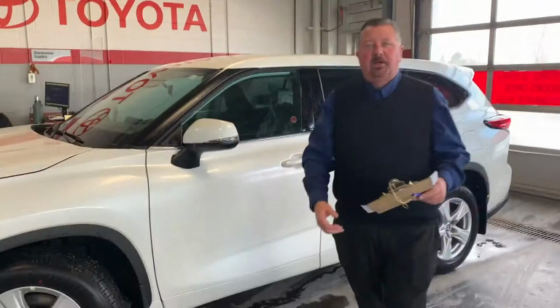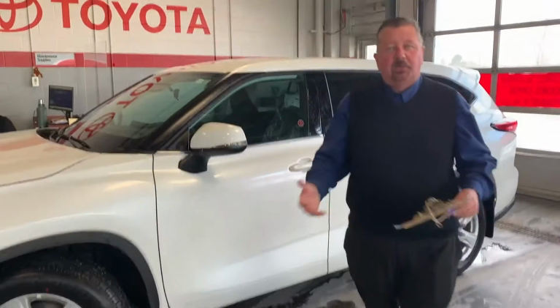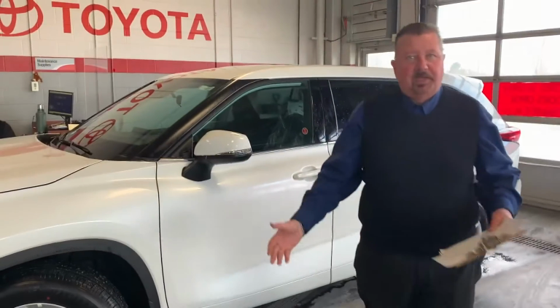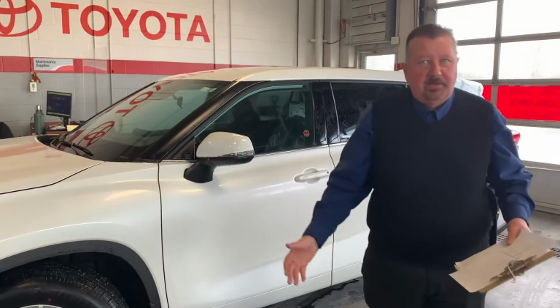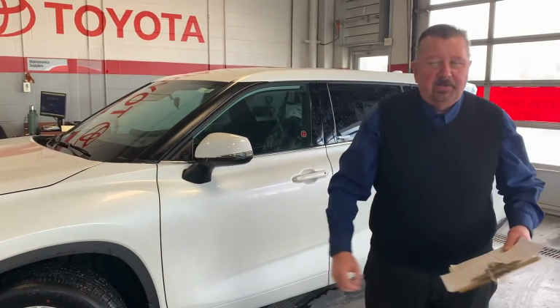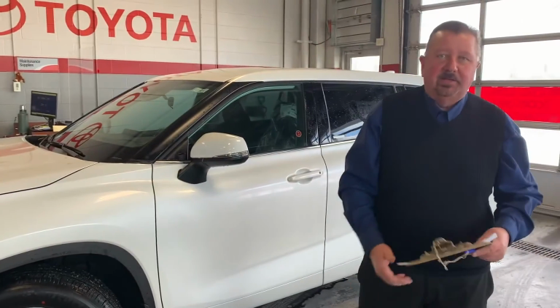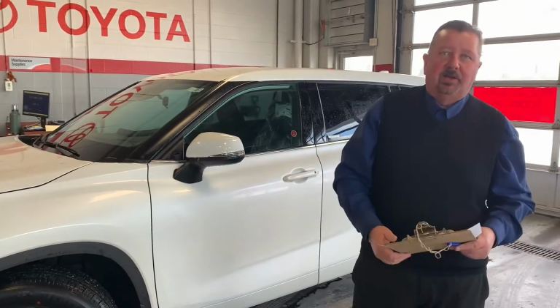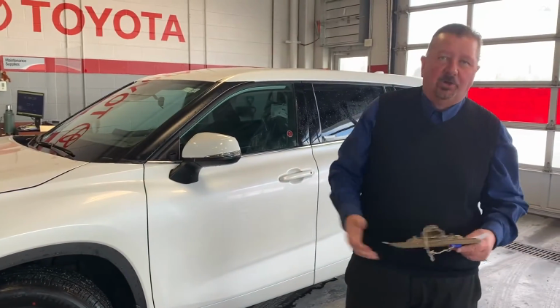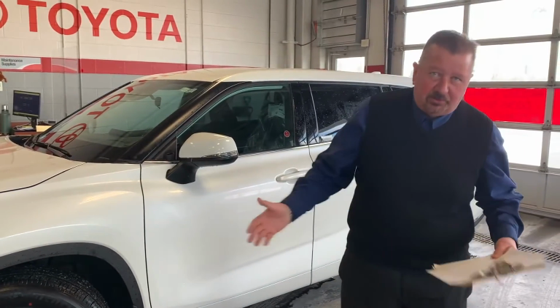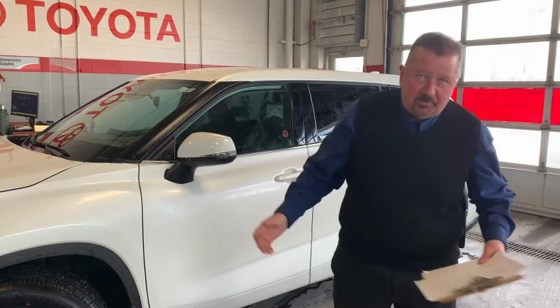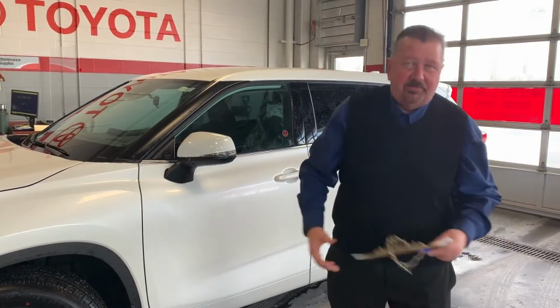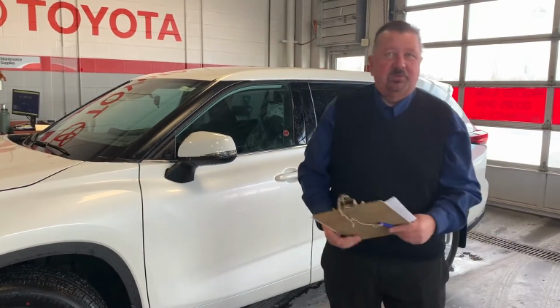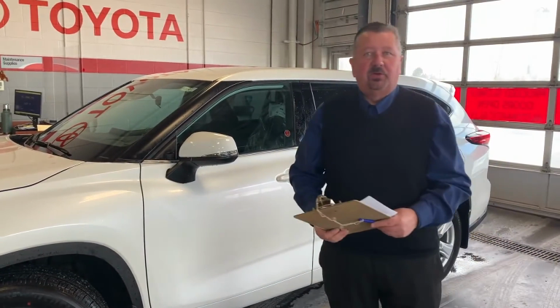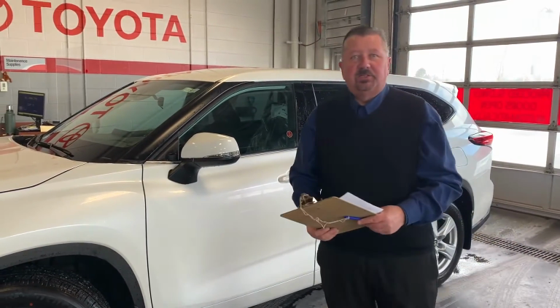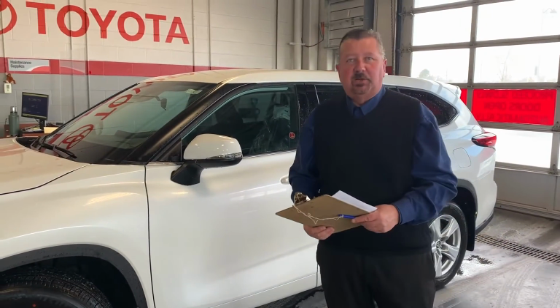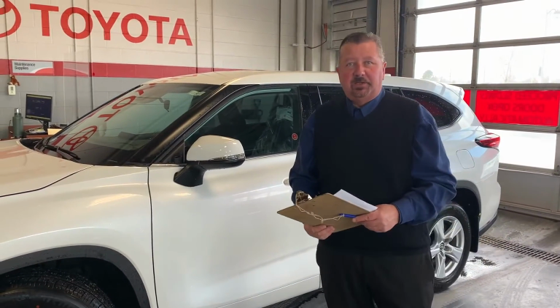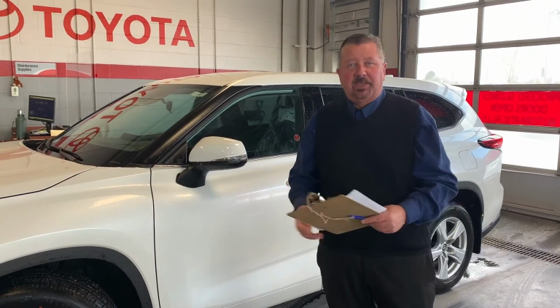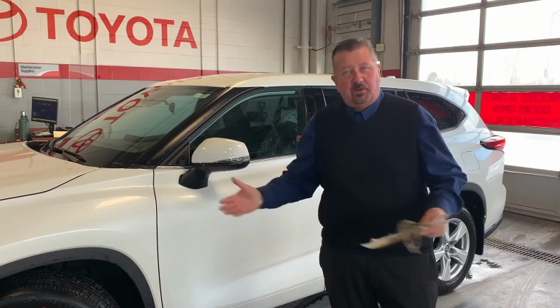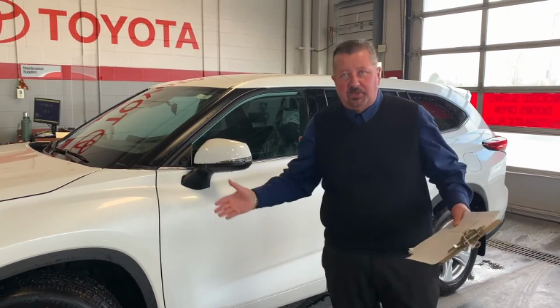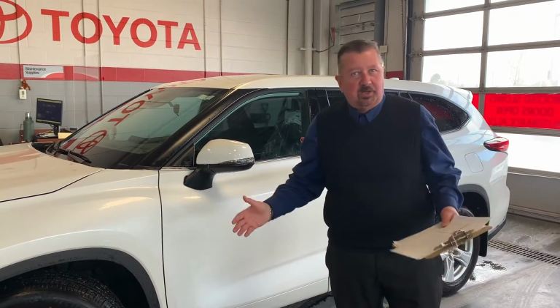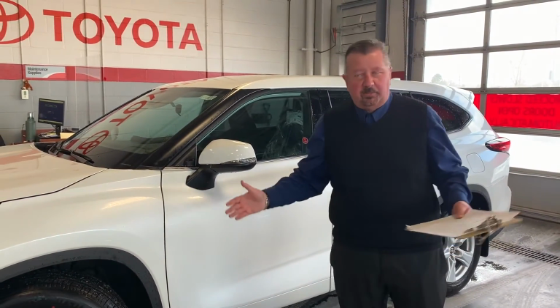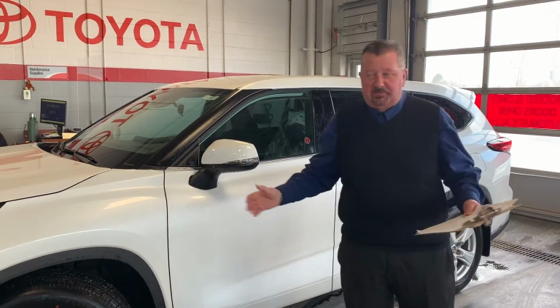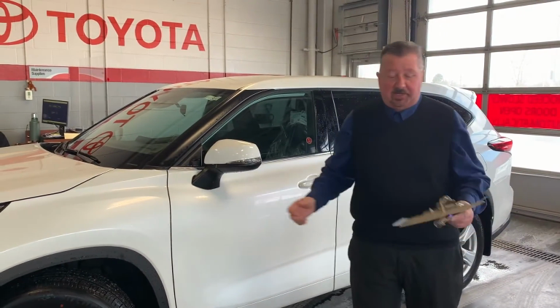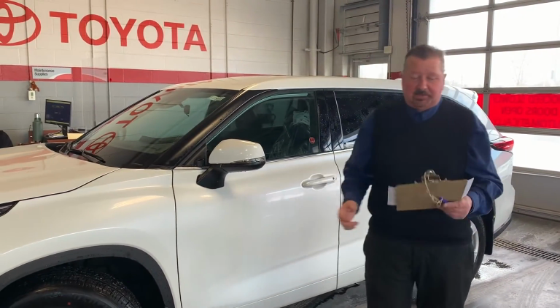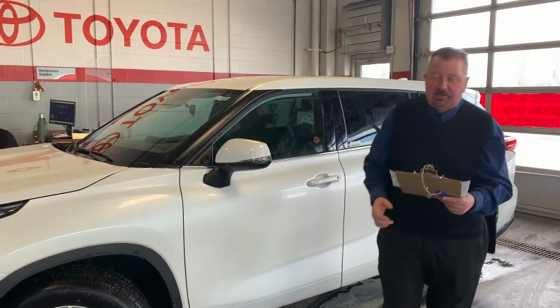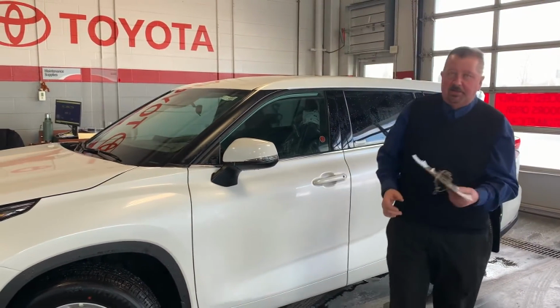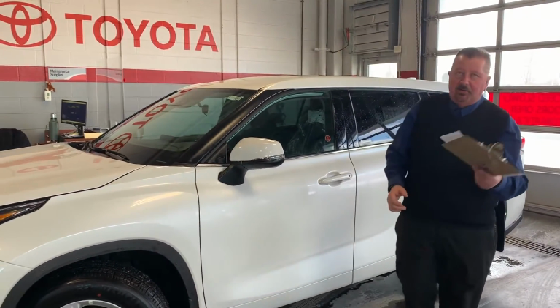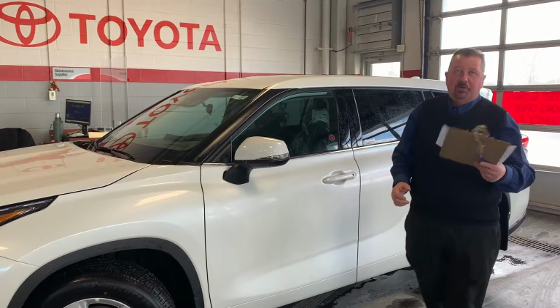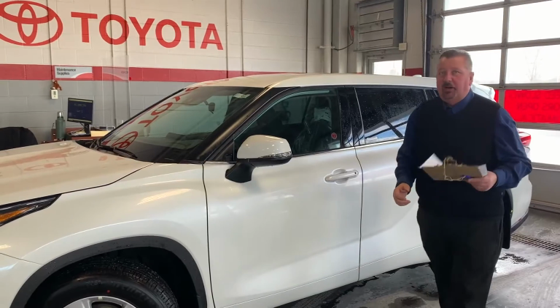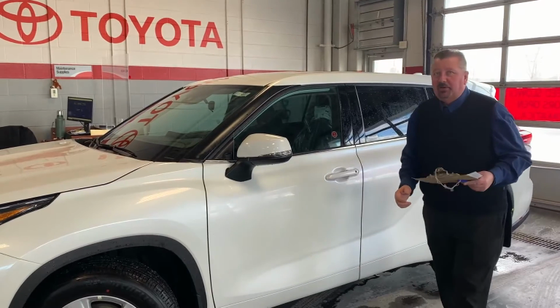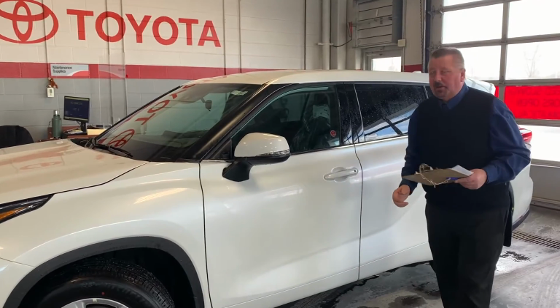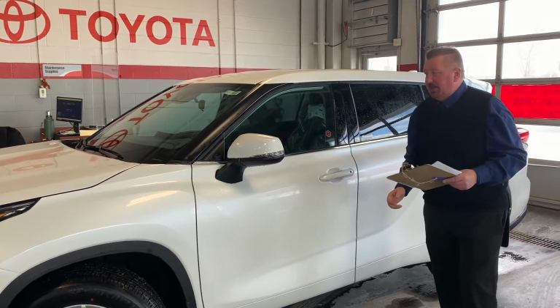Hello again, Arthur from Stouffville Toyota — King Arthur, you can call me if you like. They know me around here by that.